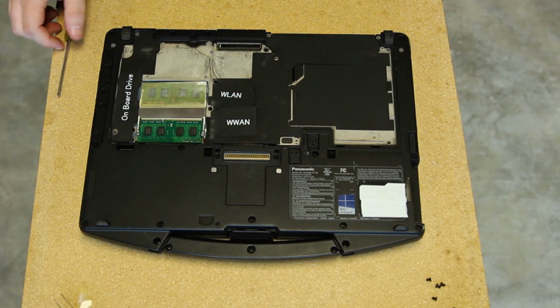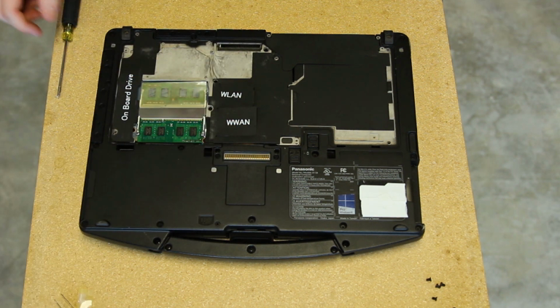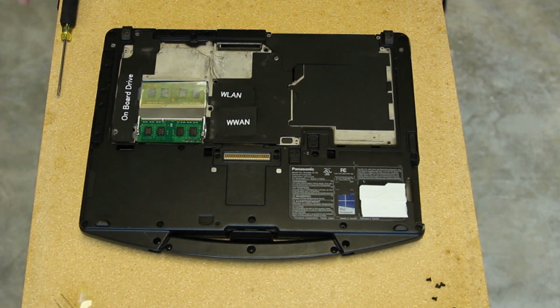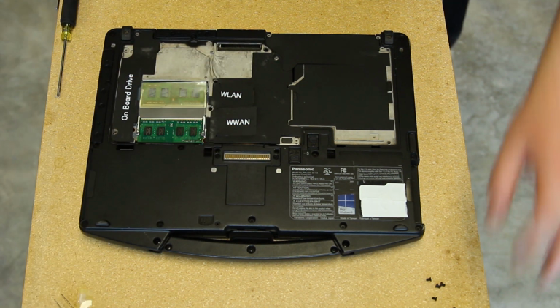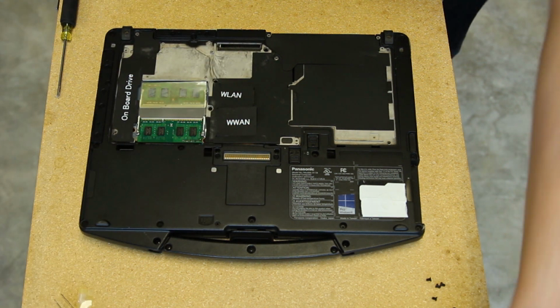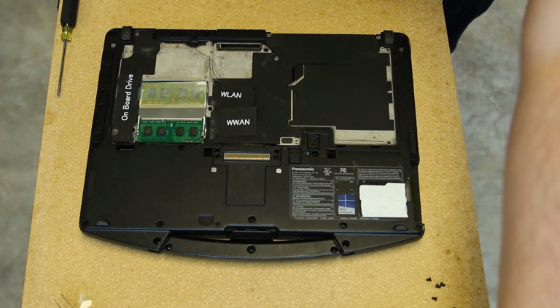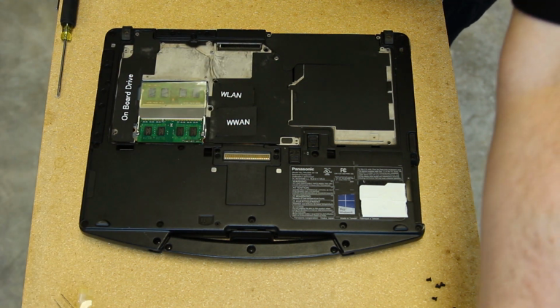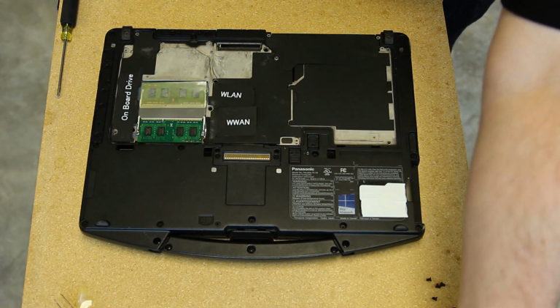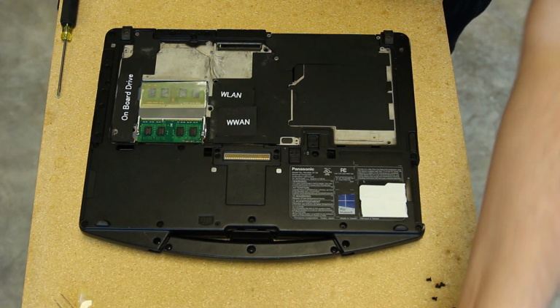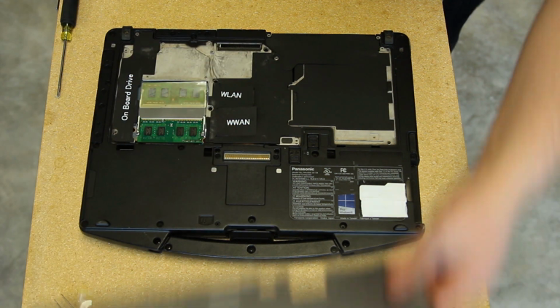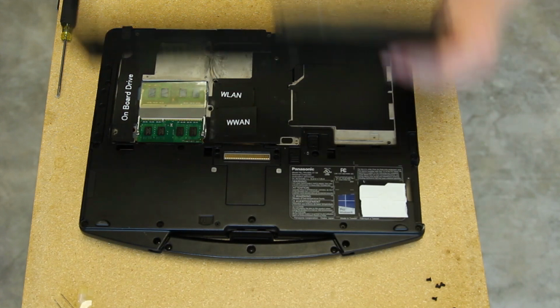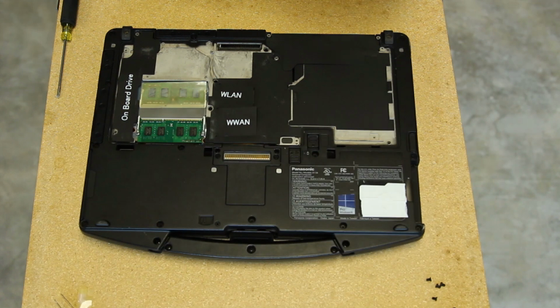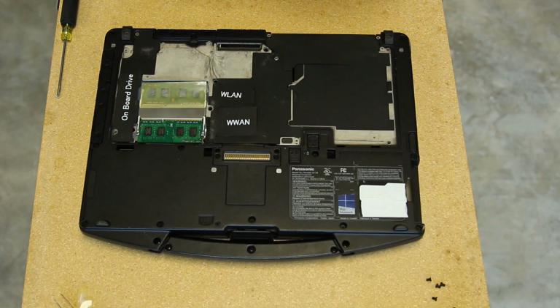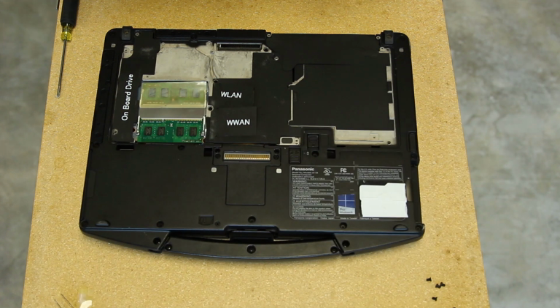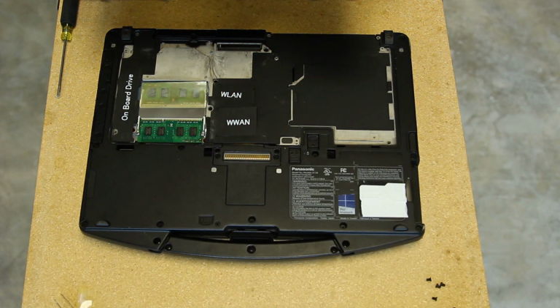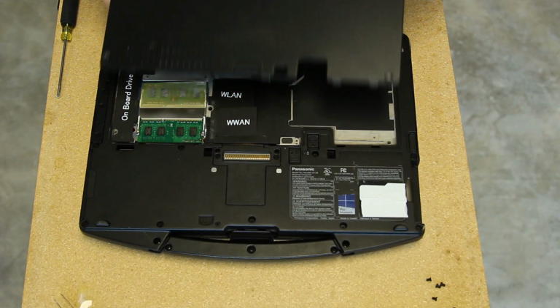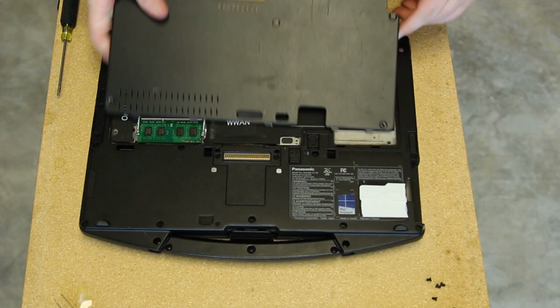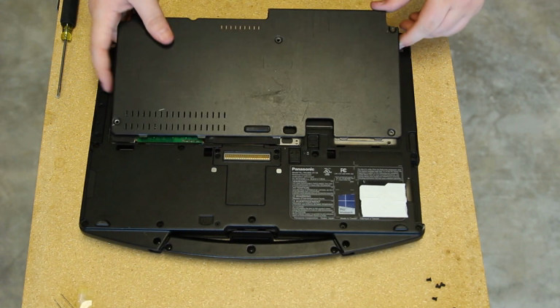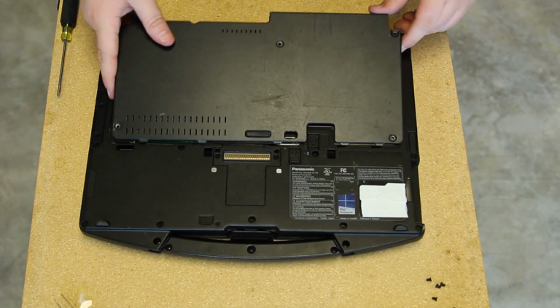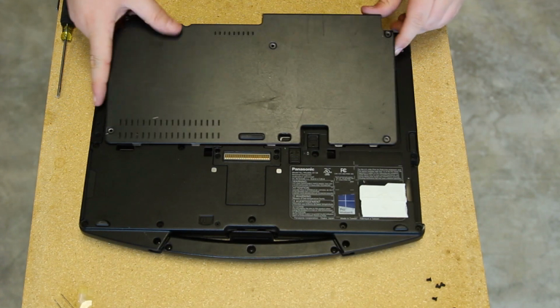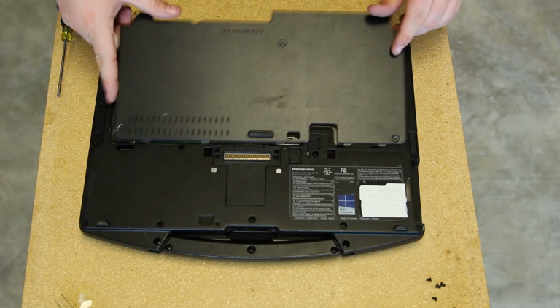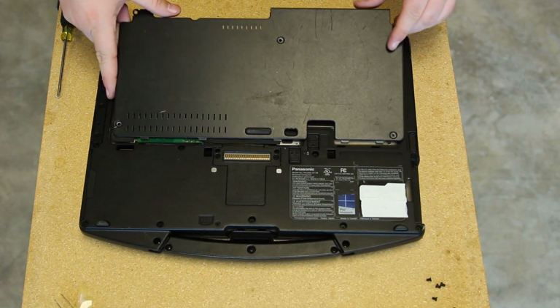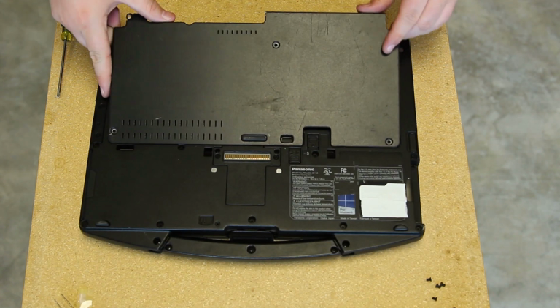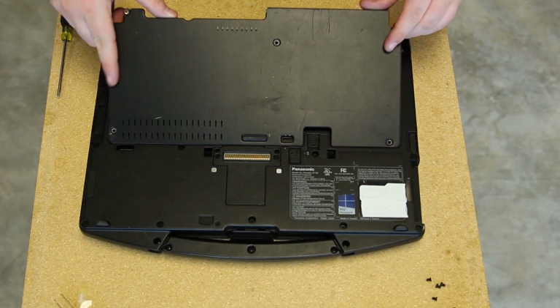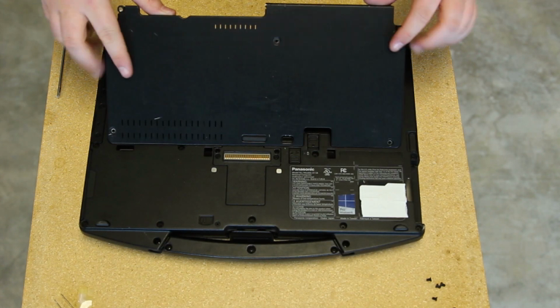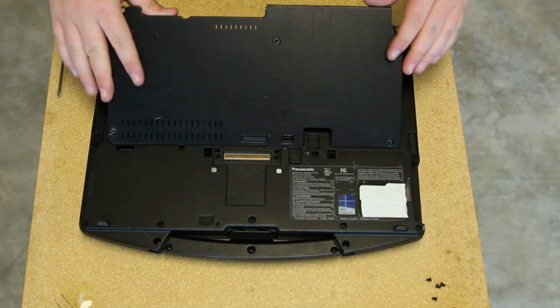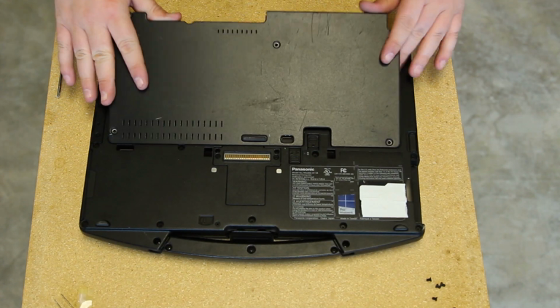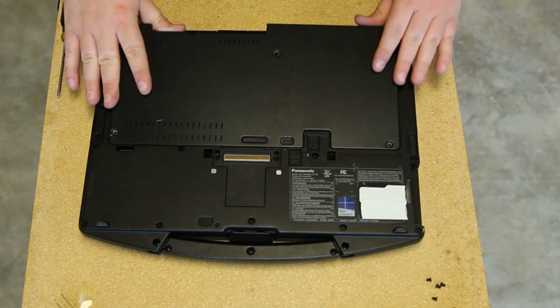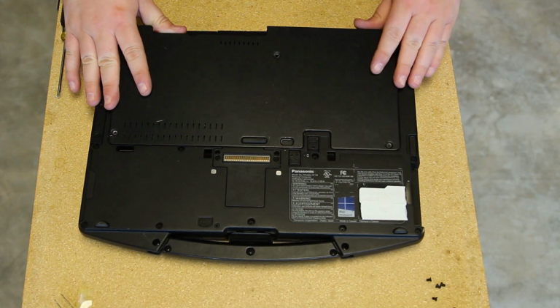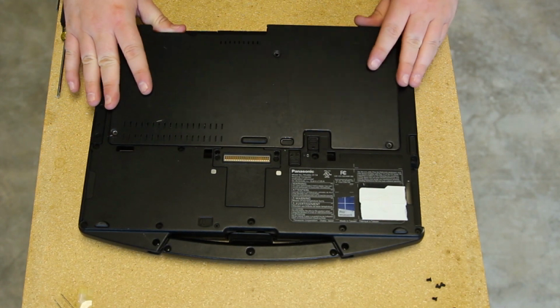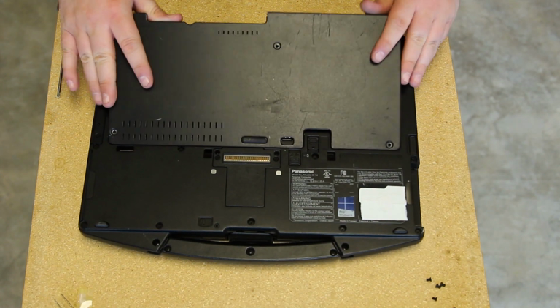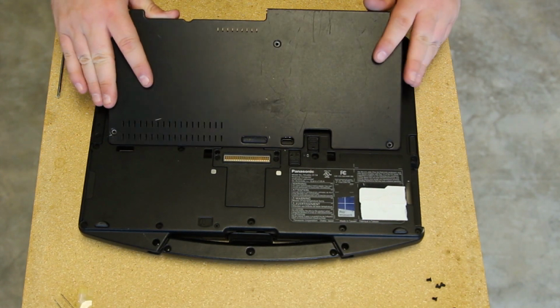Once you have it in place, screw it down and the antenna wires are connected. Go ahead and put your bottom plate back on and screw it down.